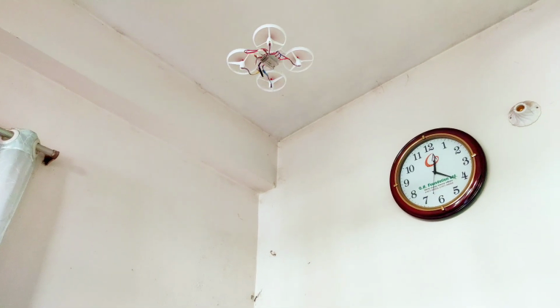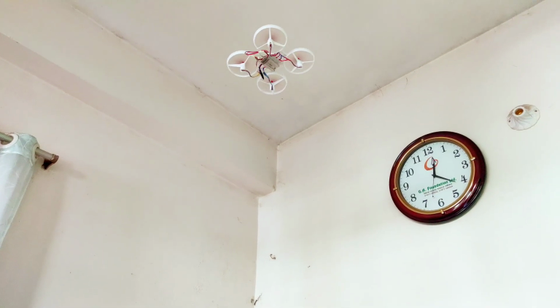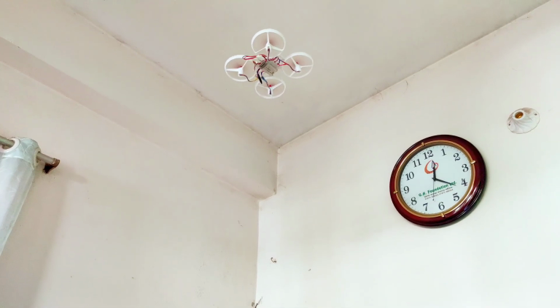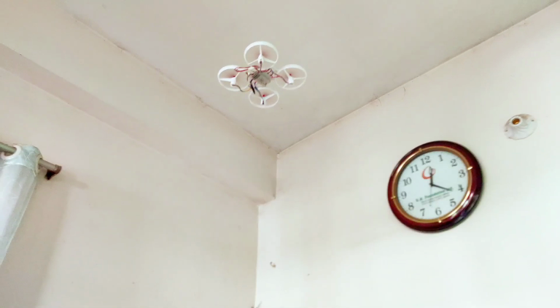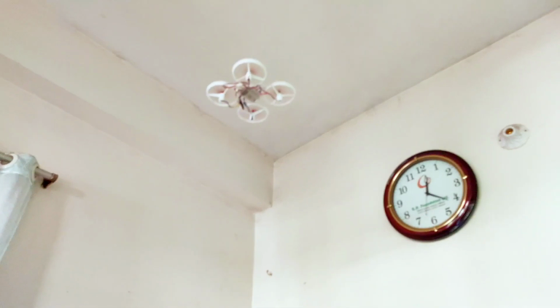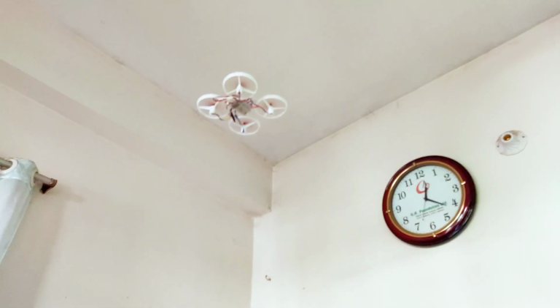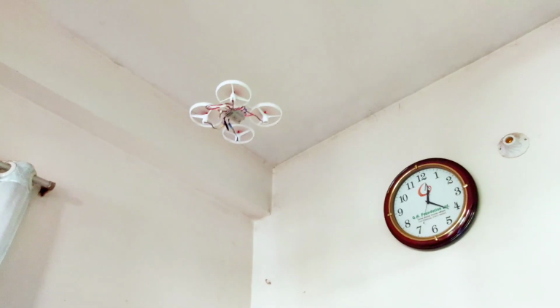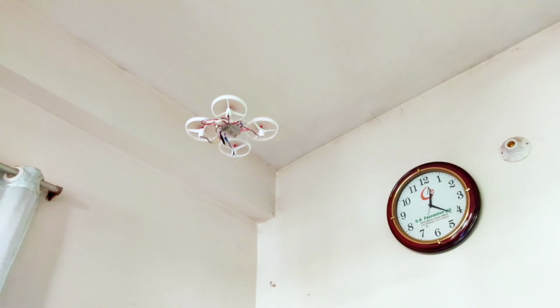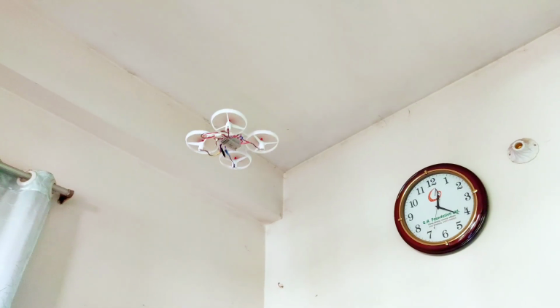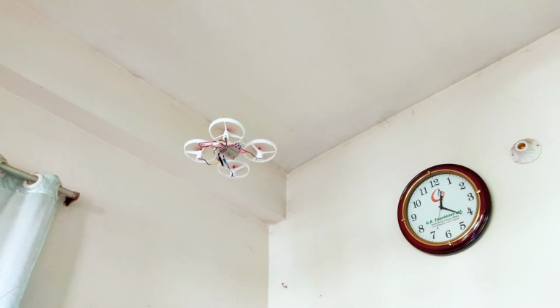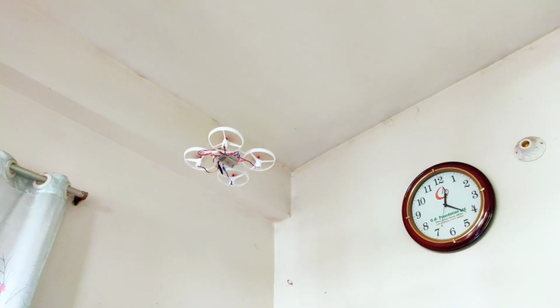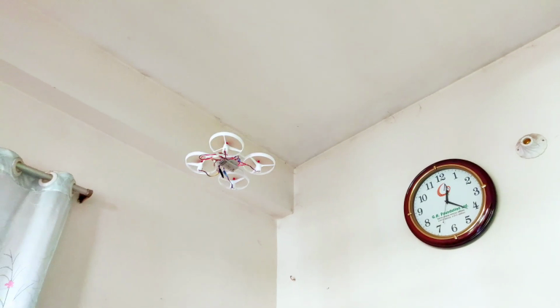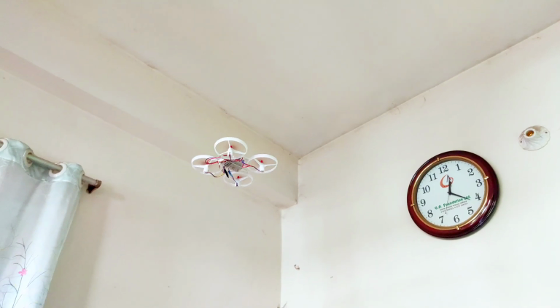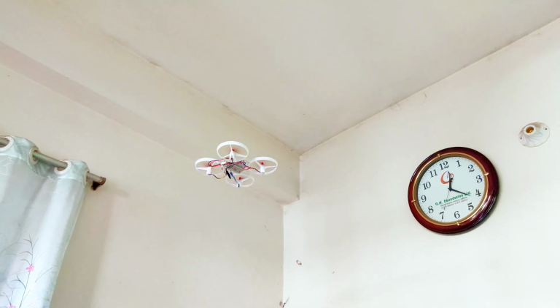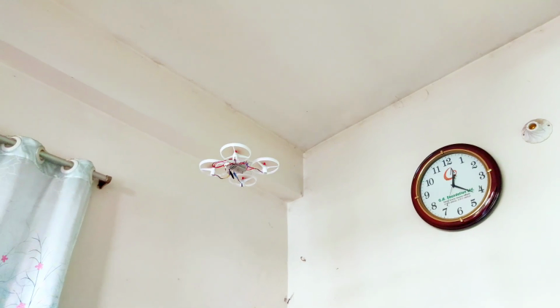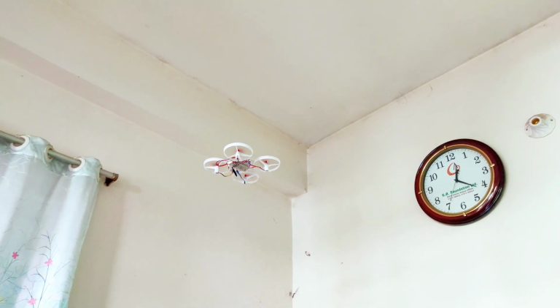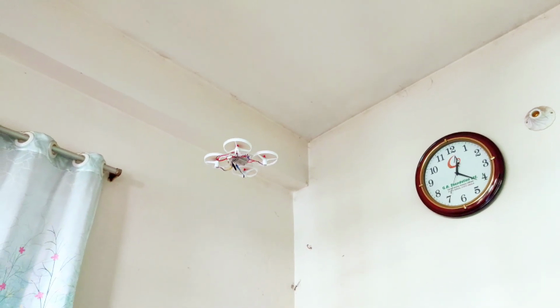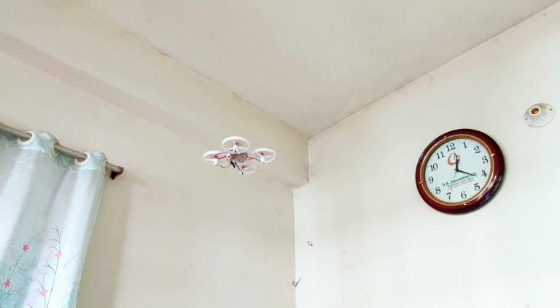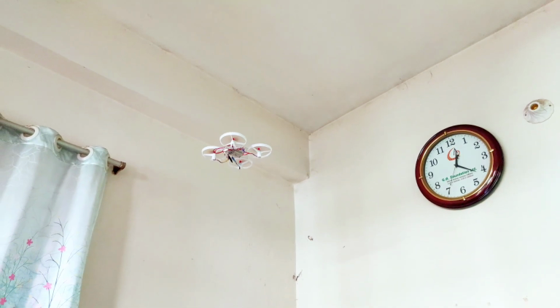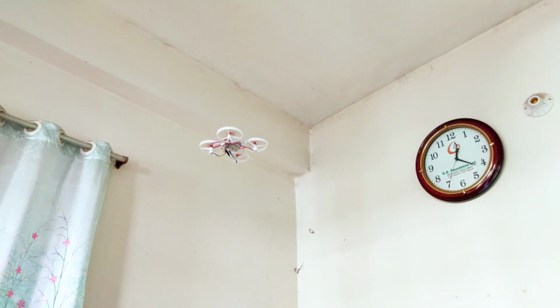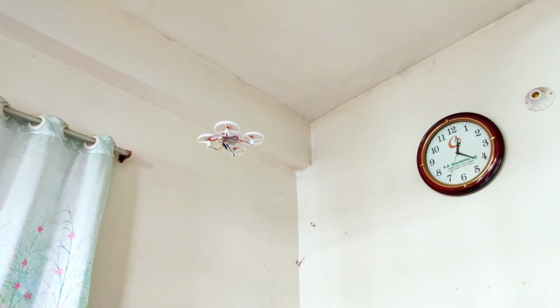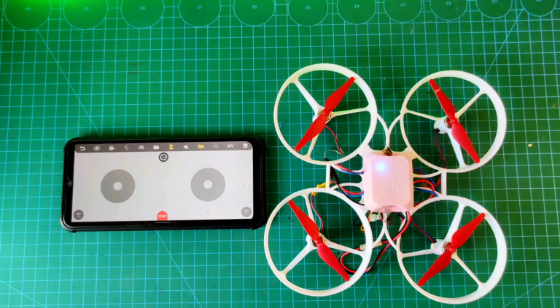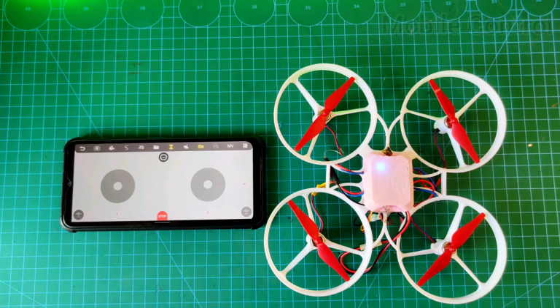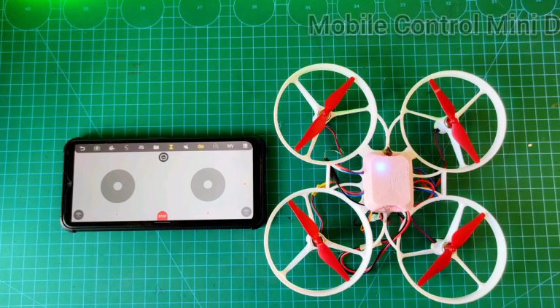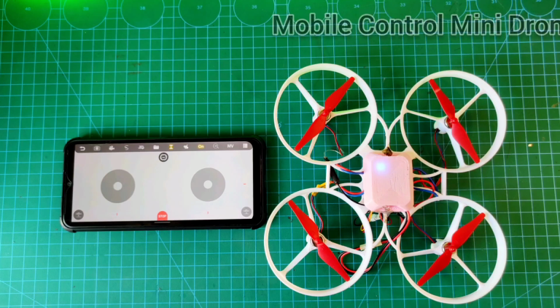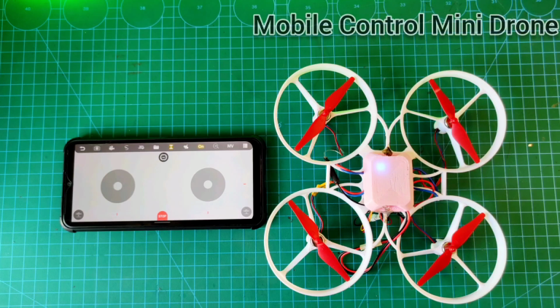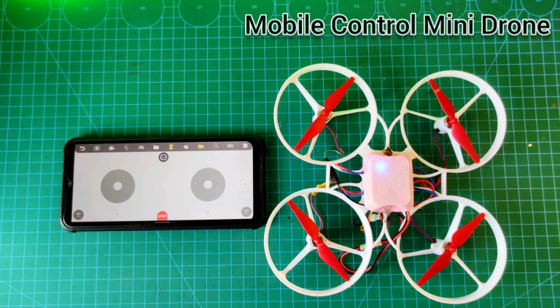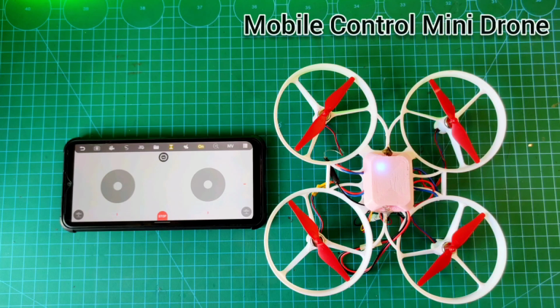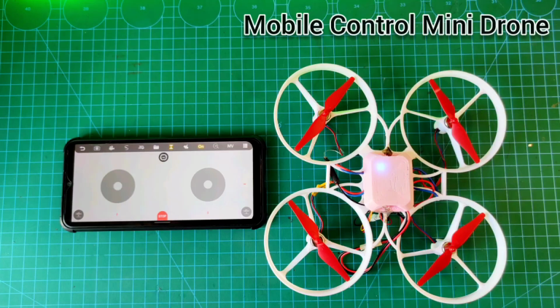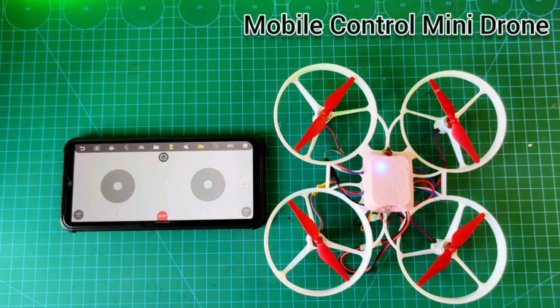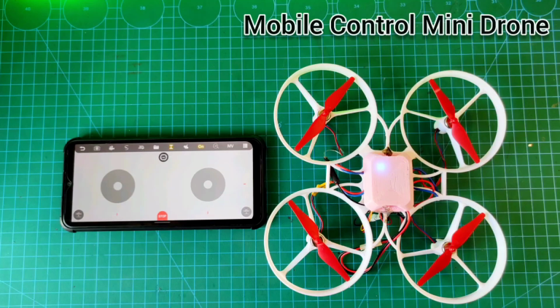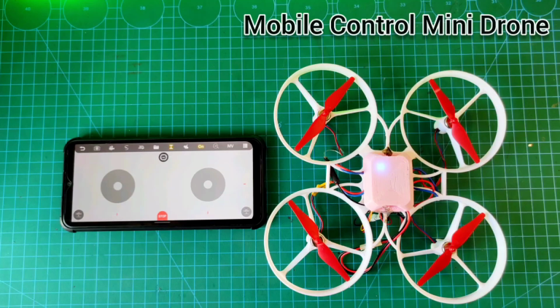Hello, today I am trying to make a mini mobile control drone.